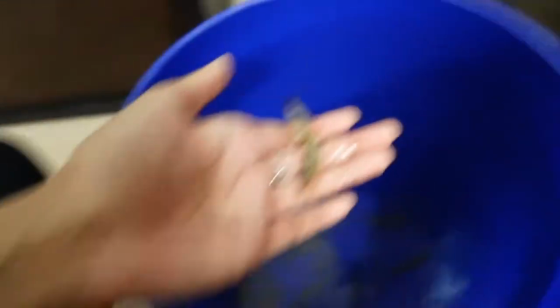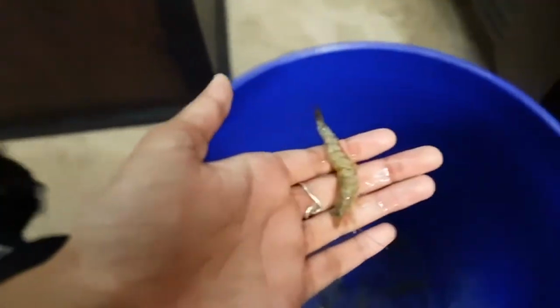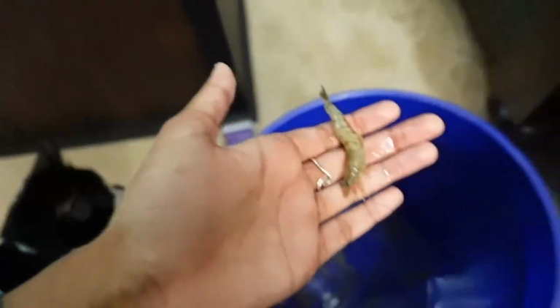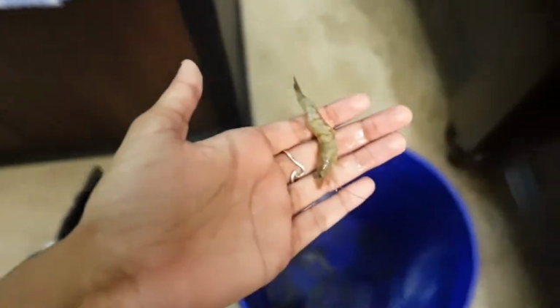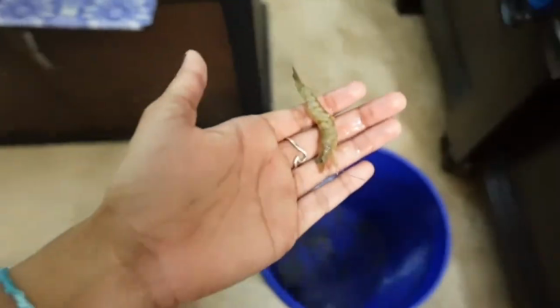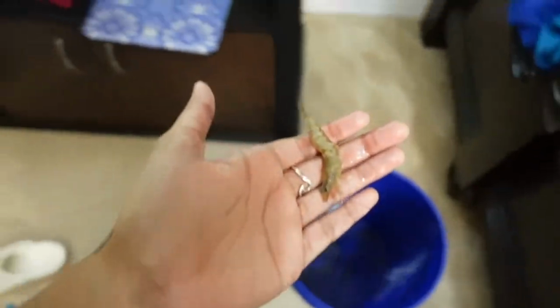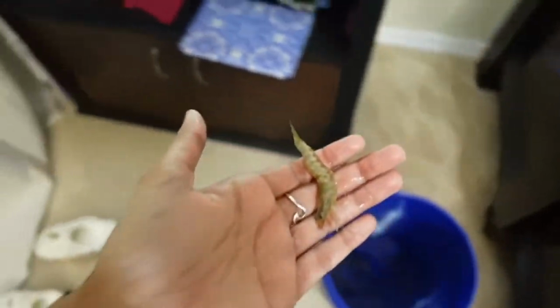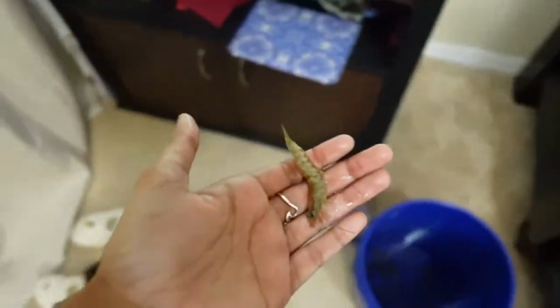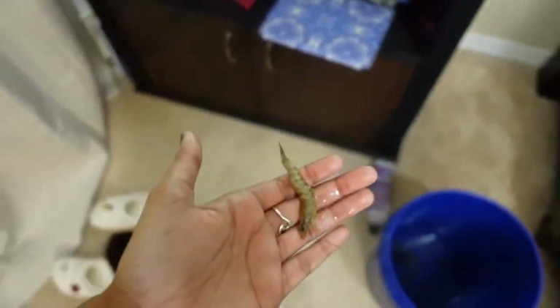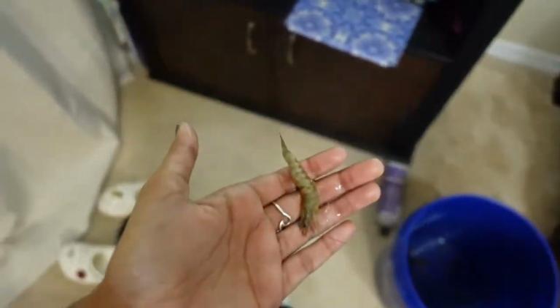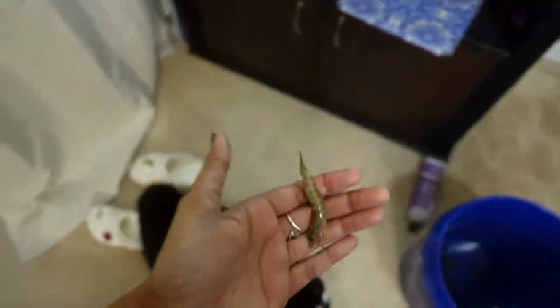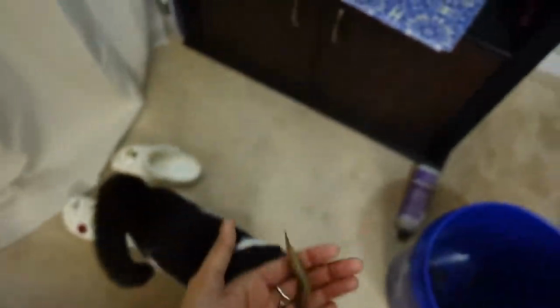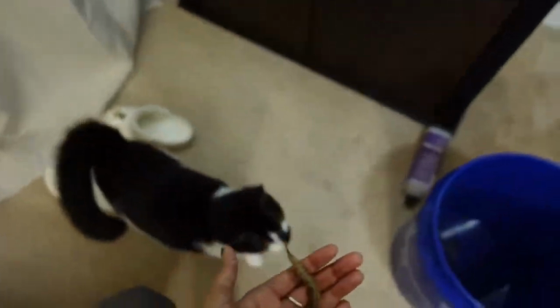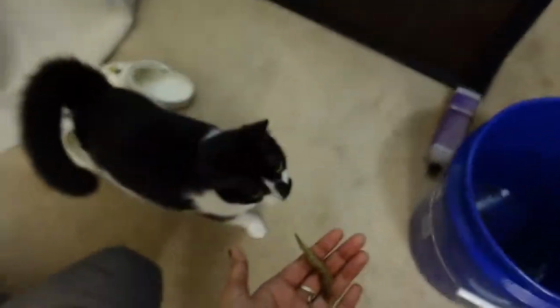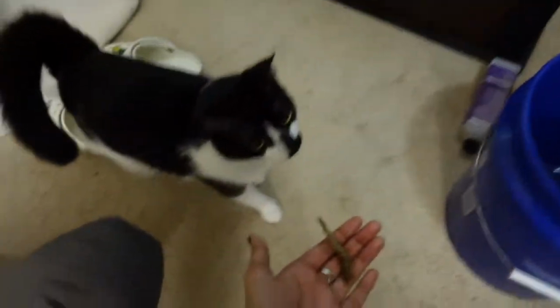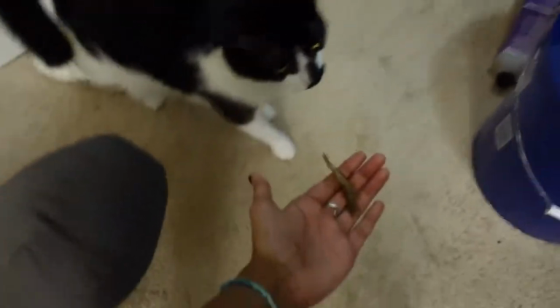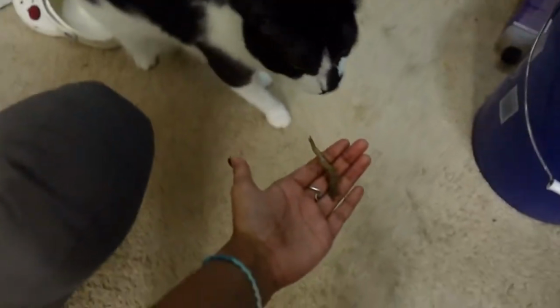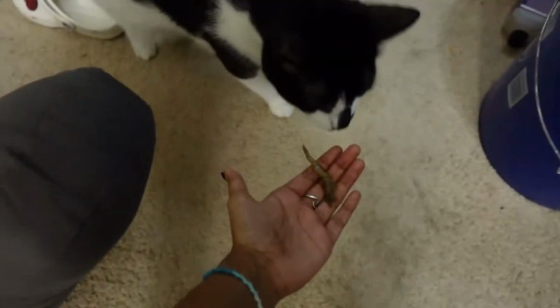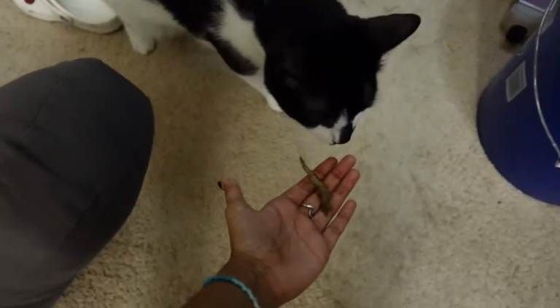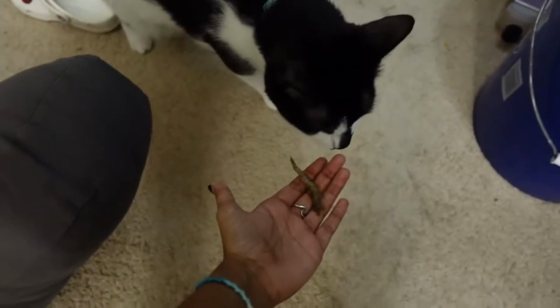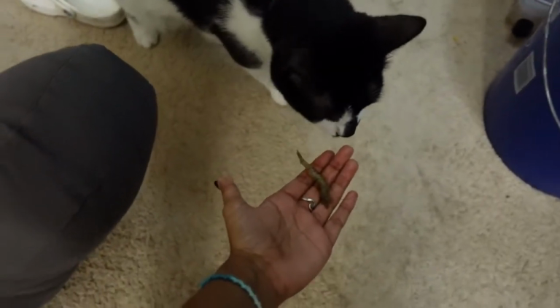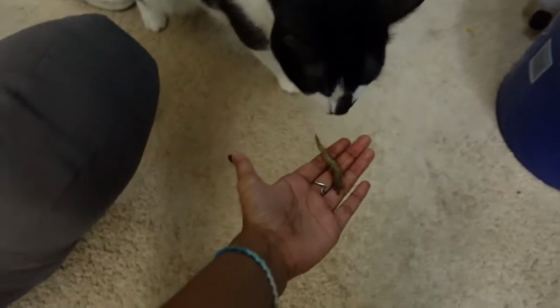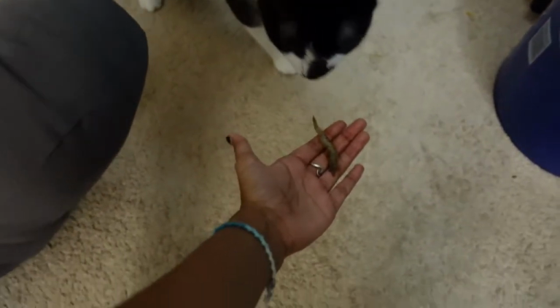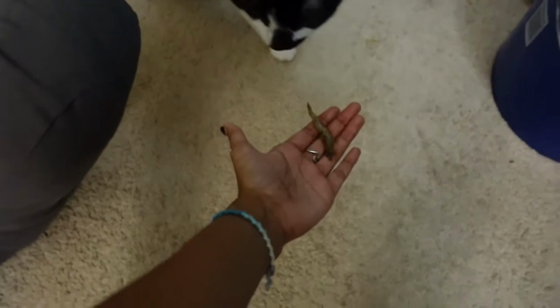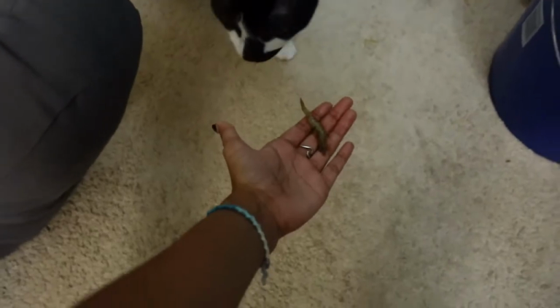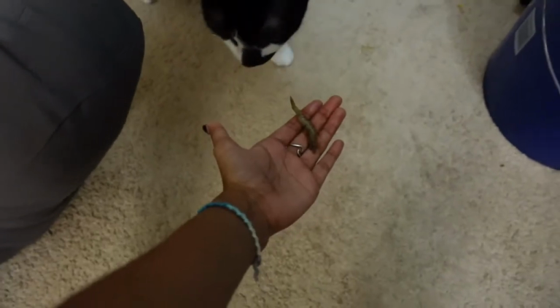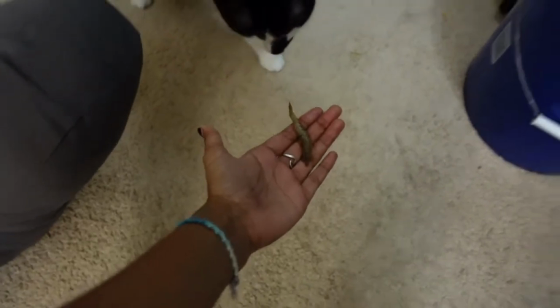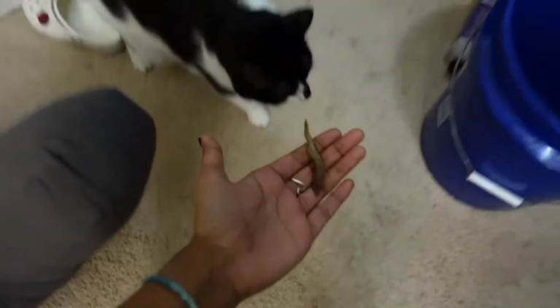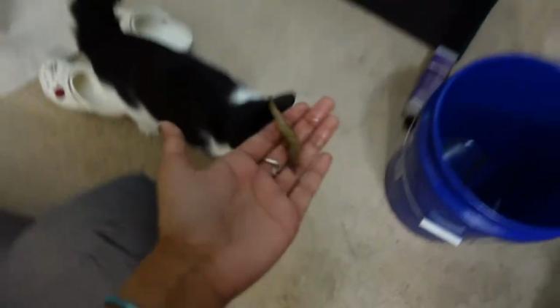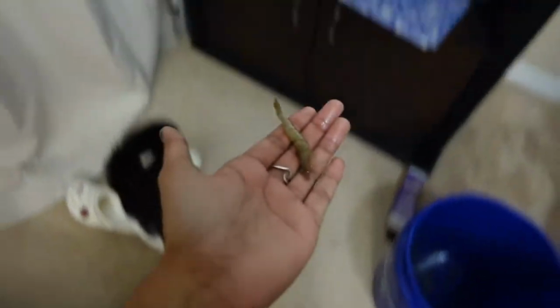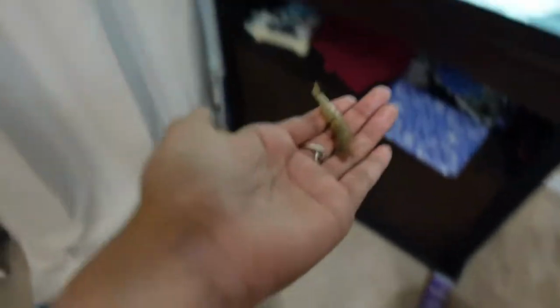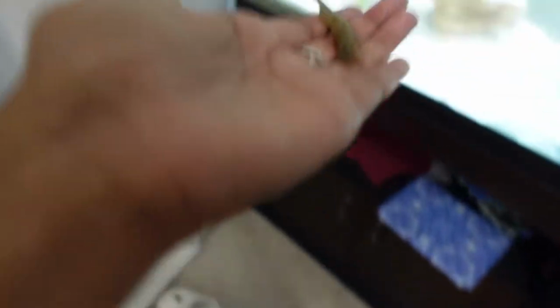Here's a little one right here. Pip, you want to see it? He is uninterested.